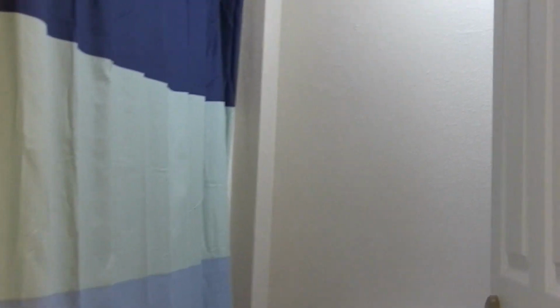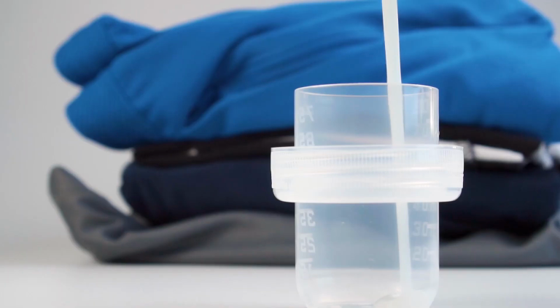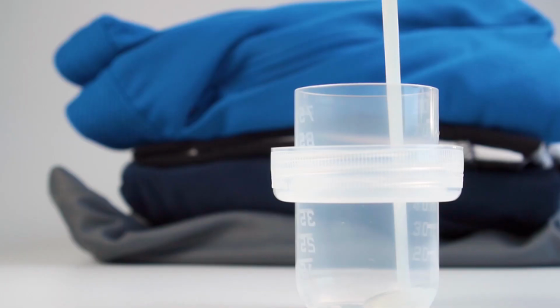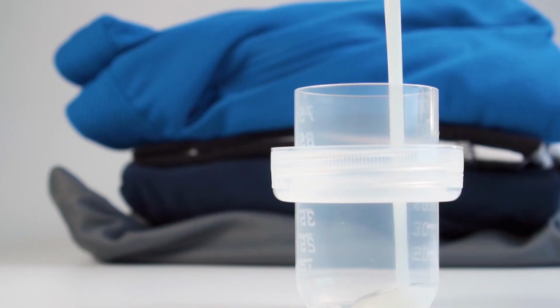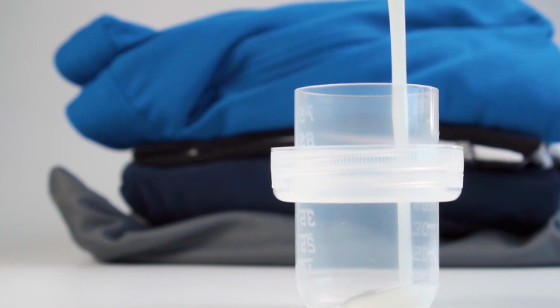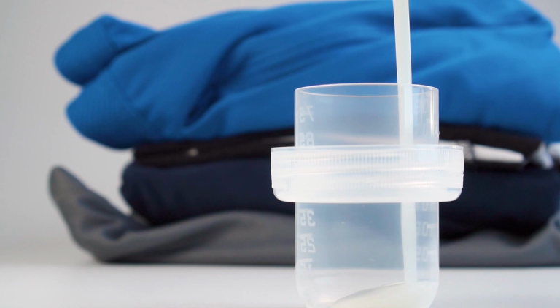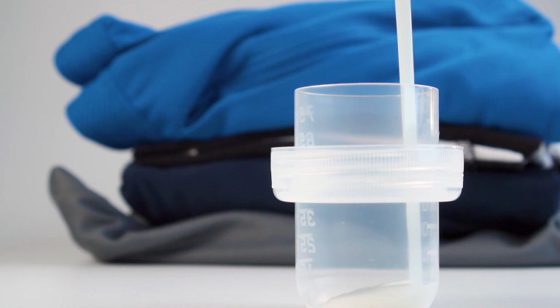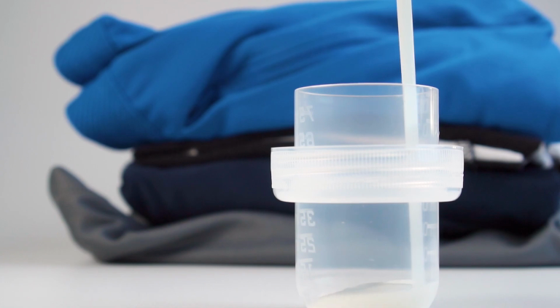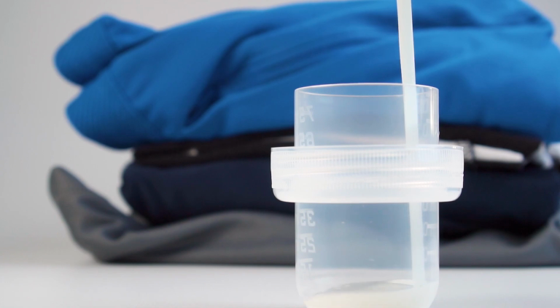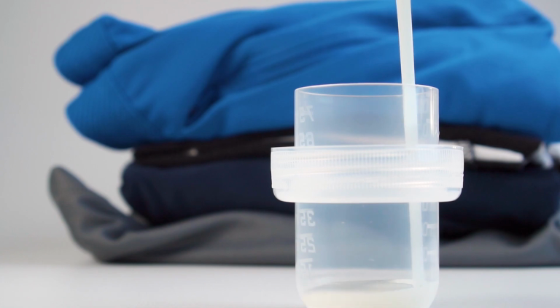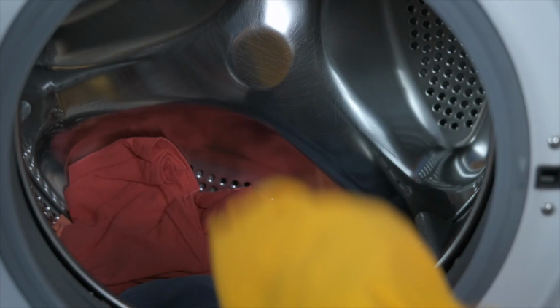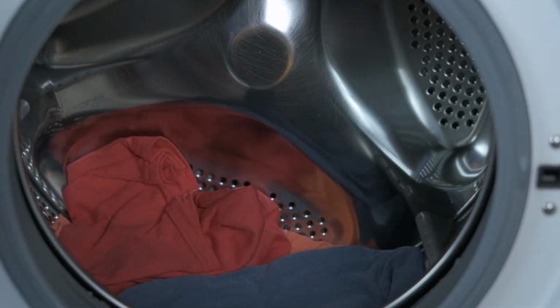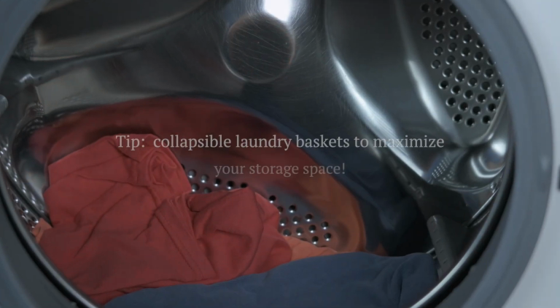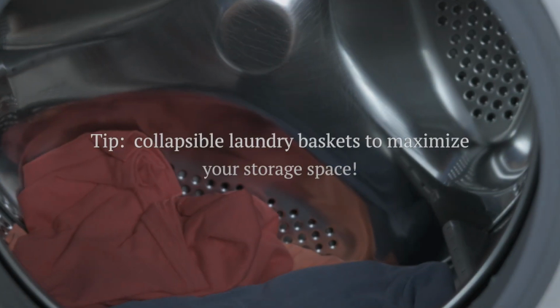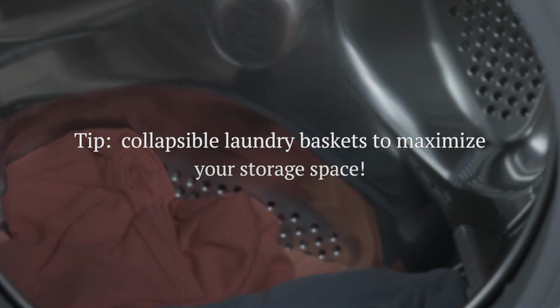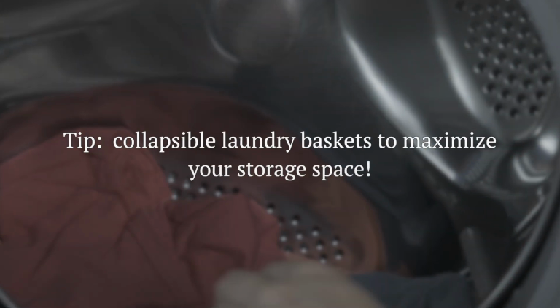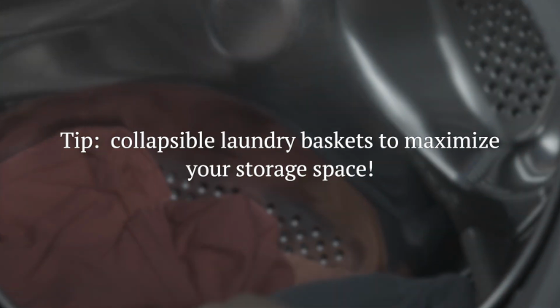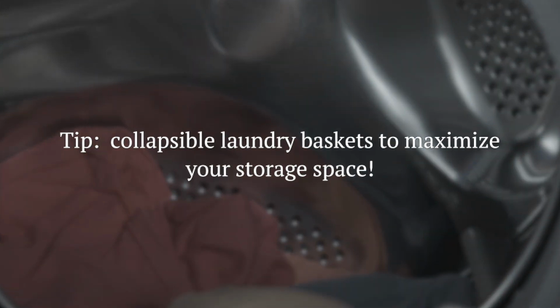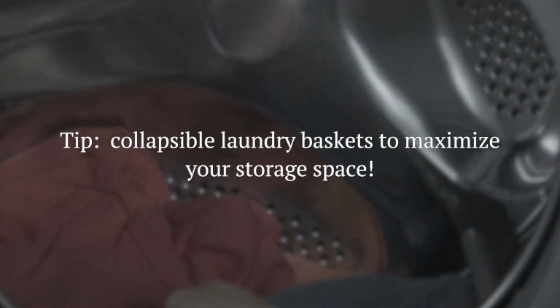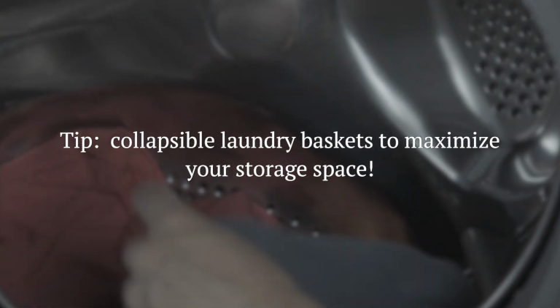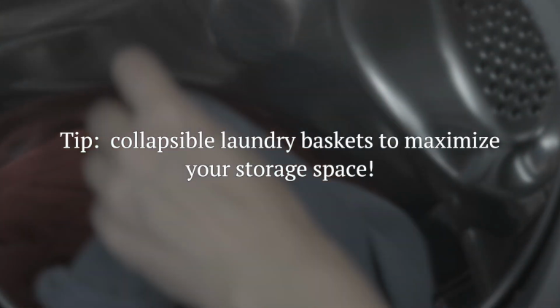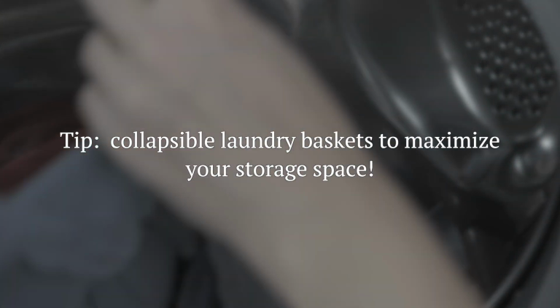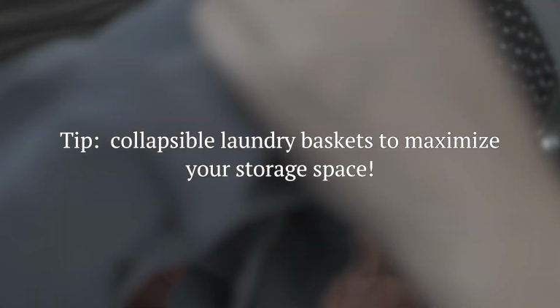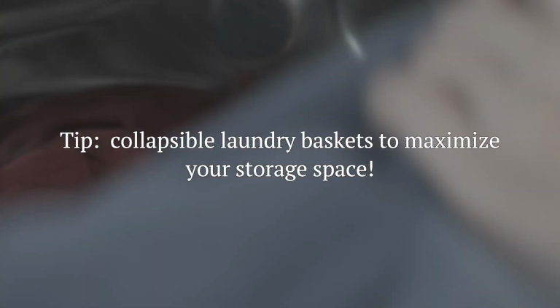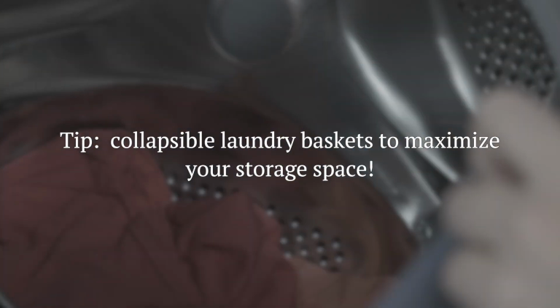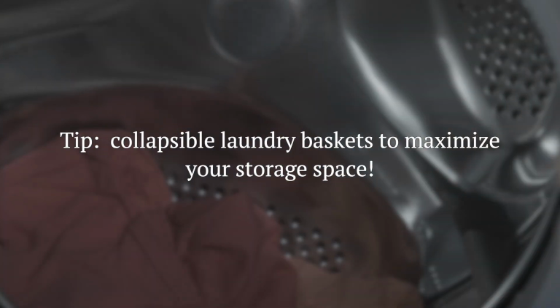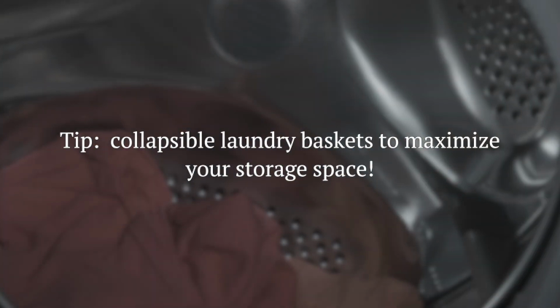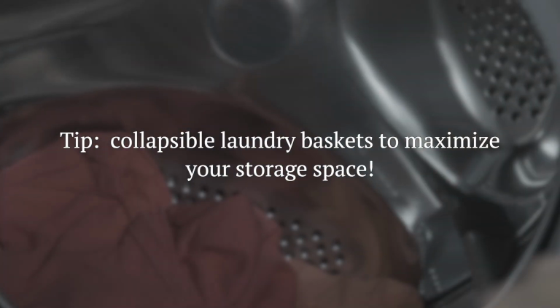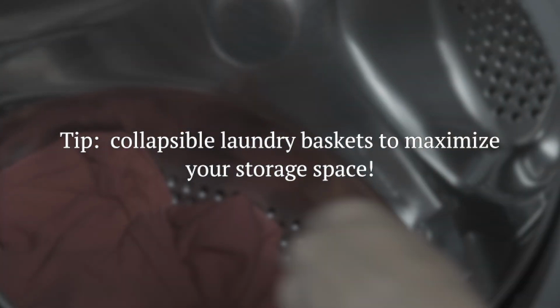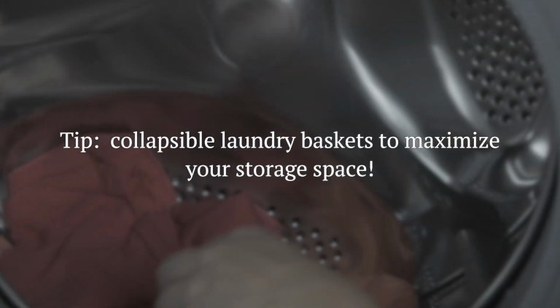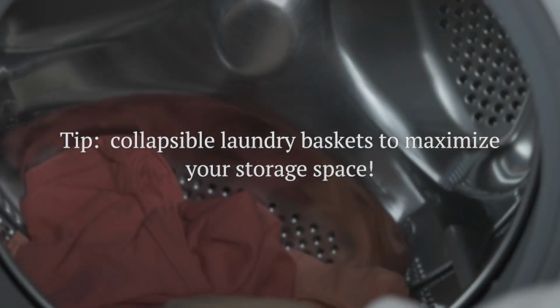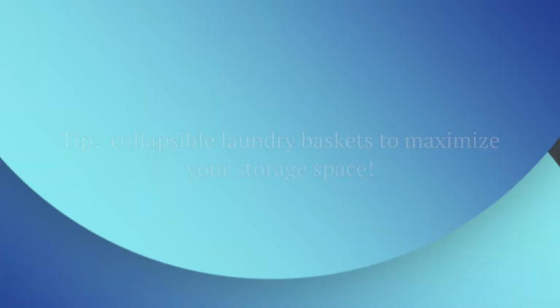Then supplies for doing your laundry. And here's a secret — get a collapsible laundry basket. You can thank me later.